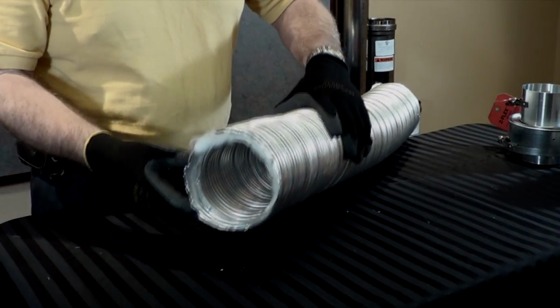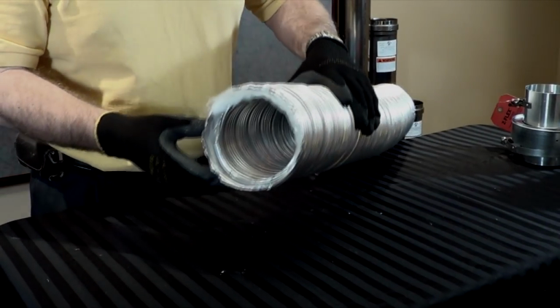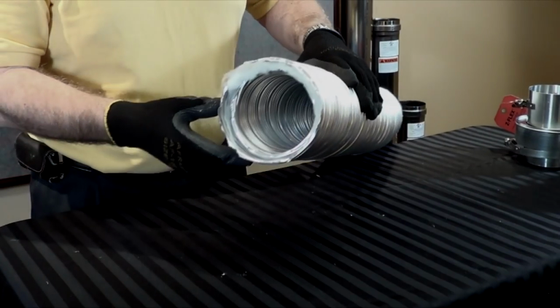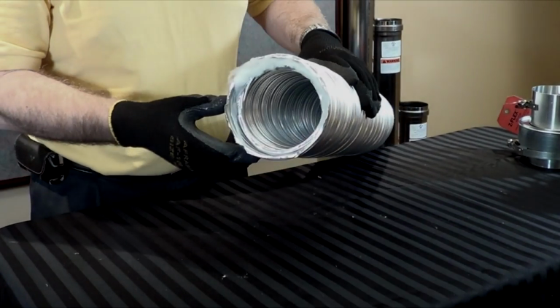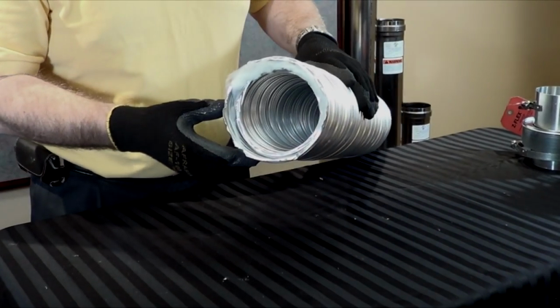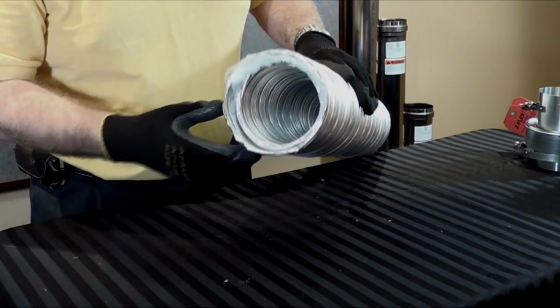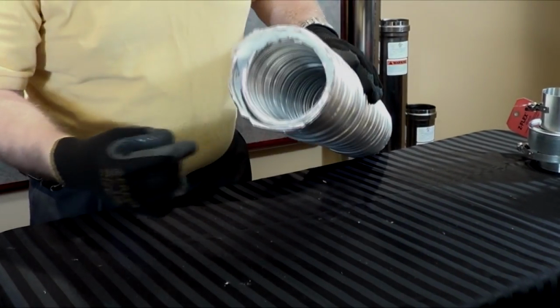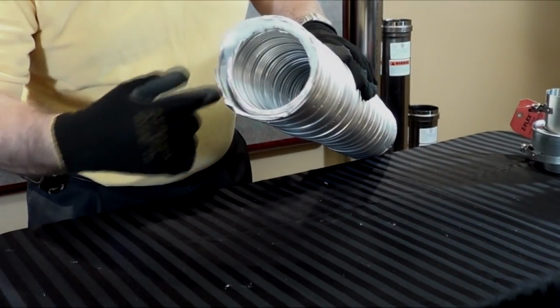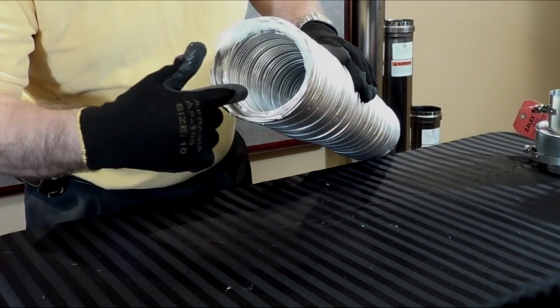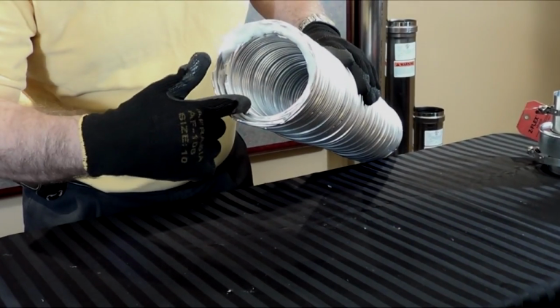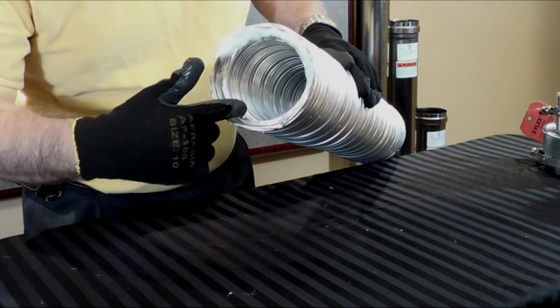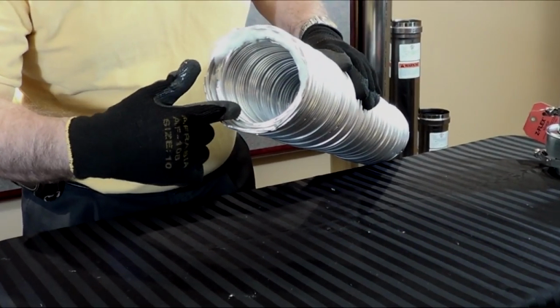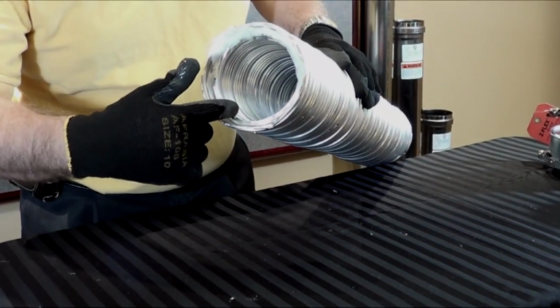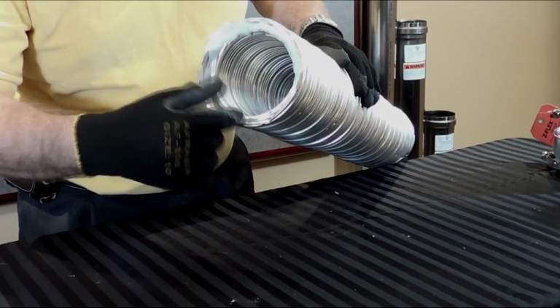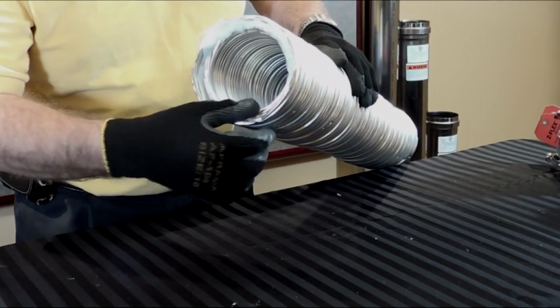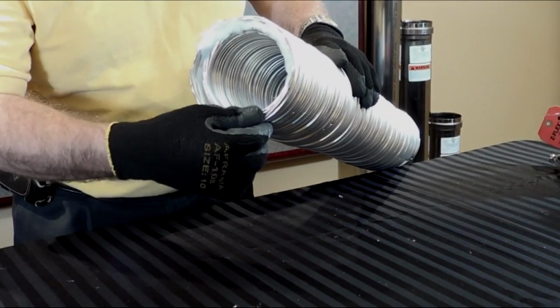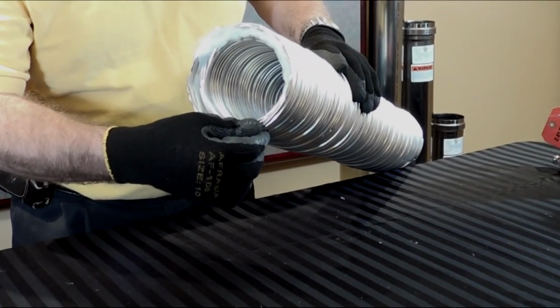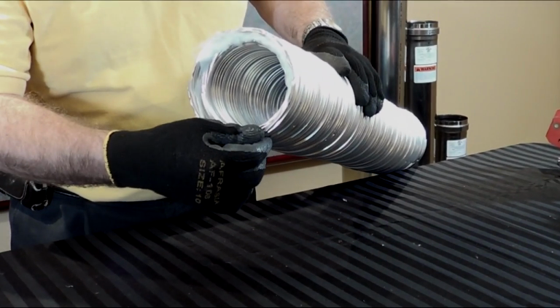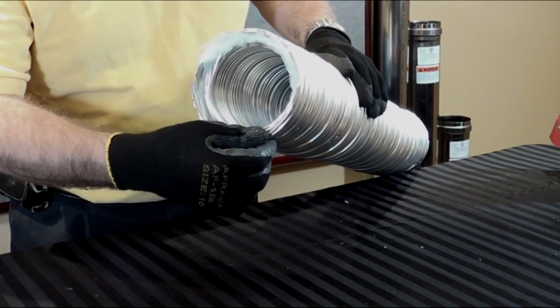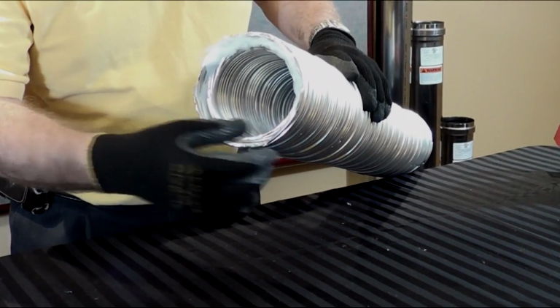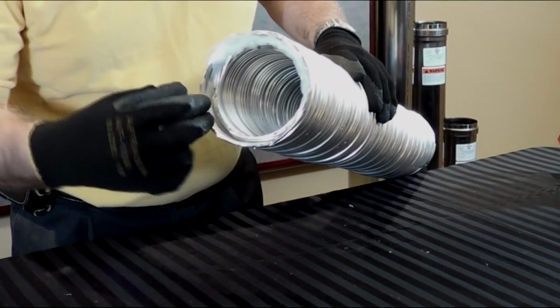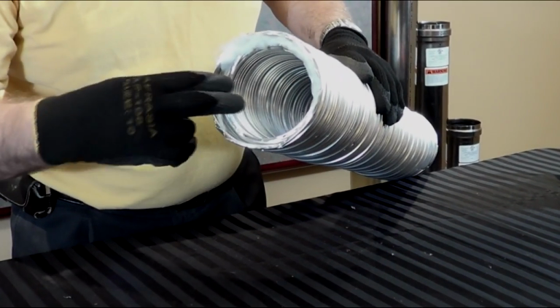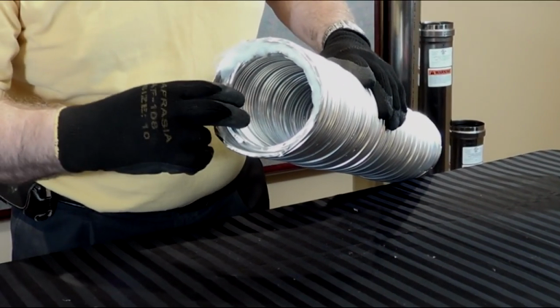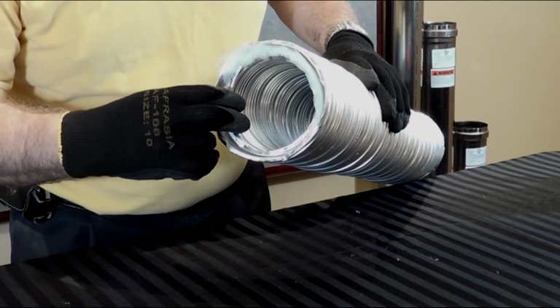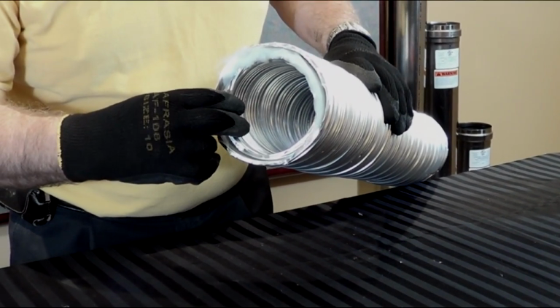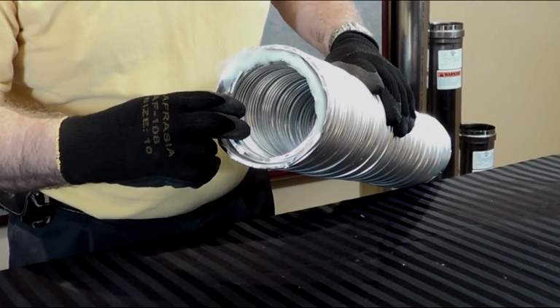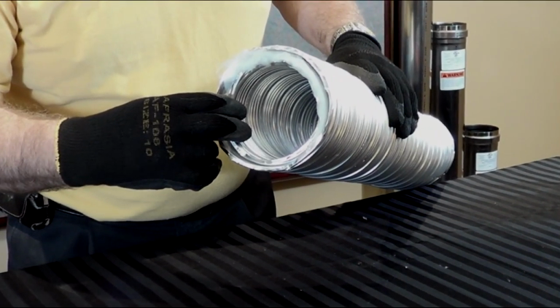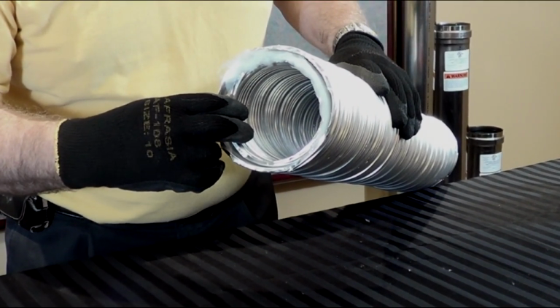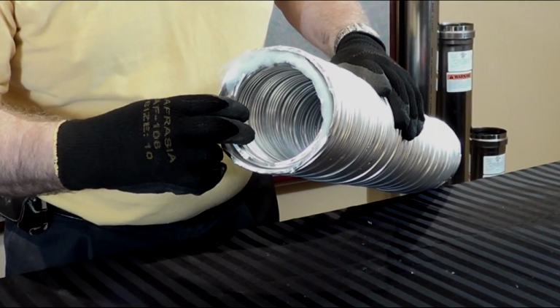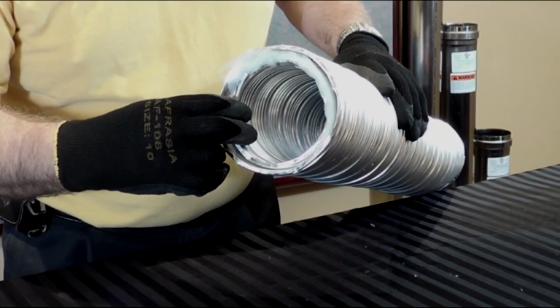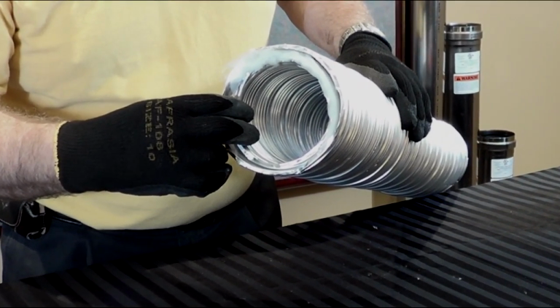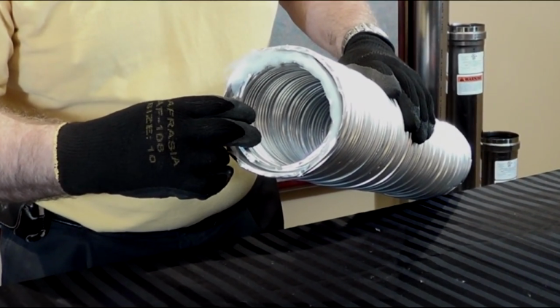Once you've measured and cut, you want to make sure there are no burrs on the inner or outer wall, and that the pipe is round.